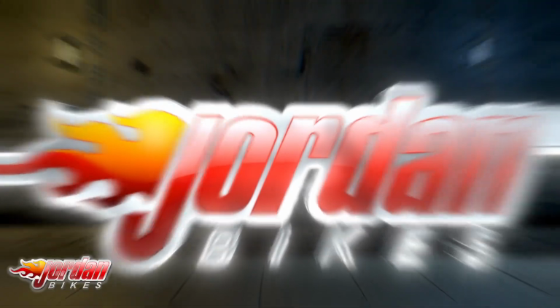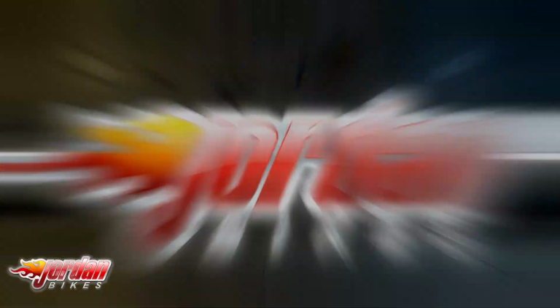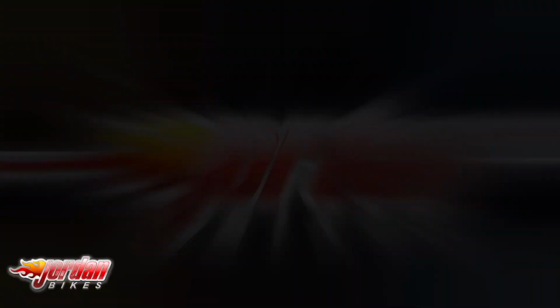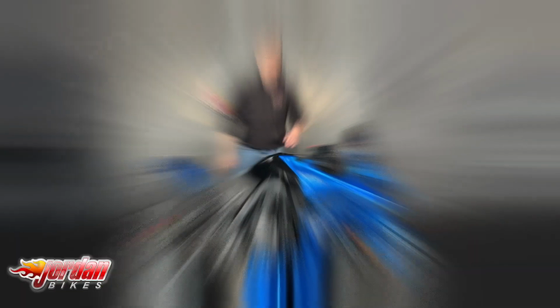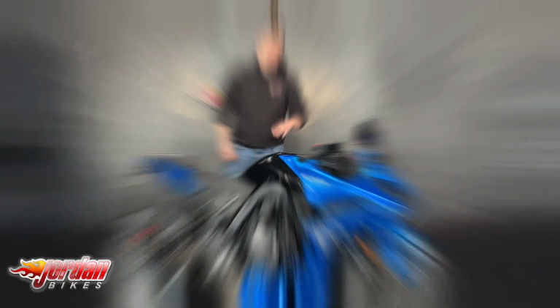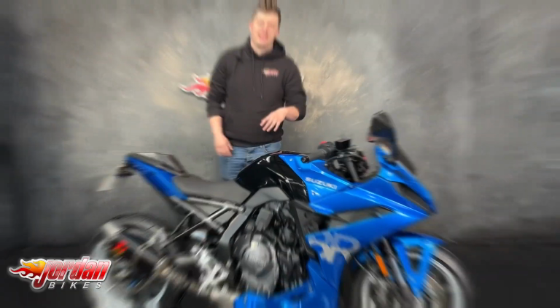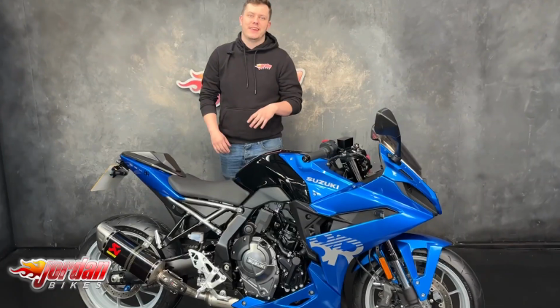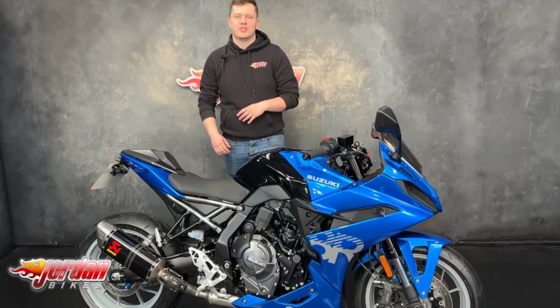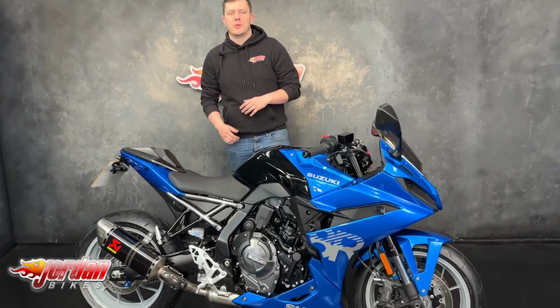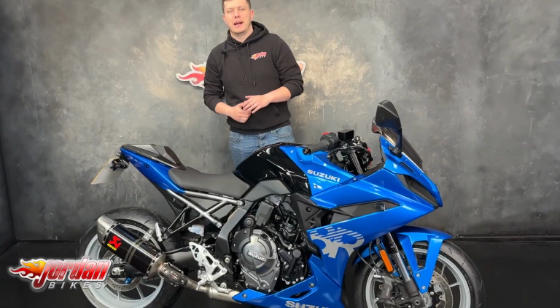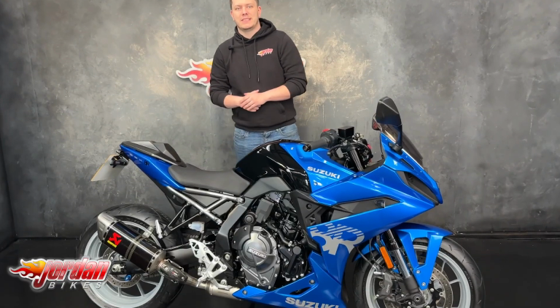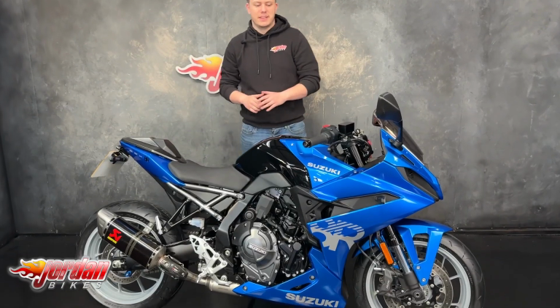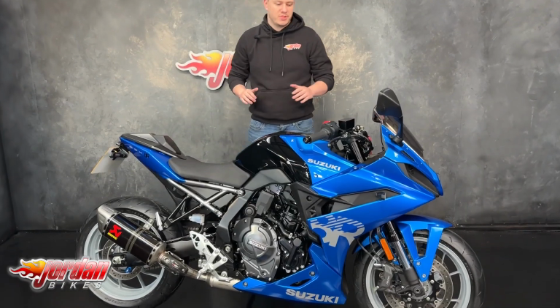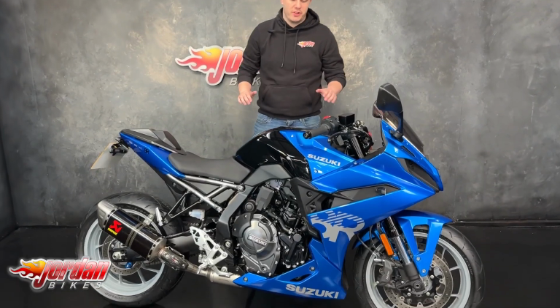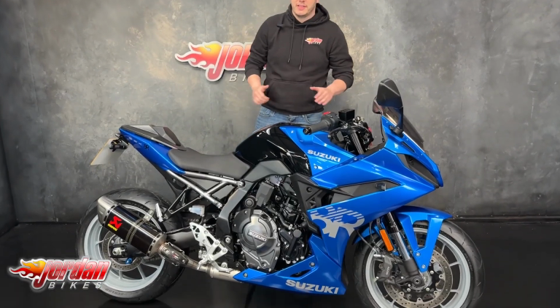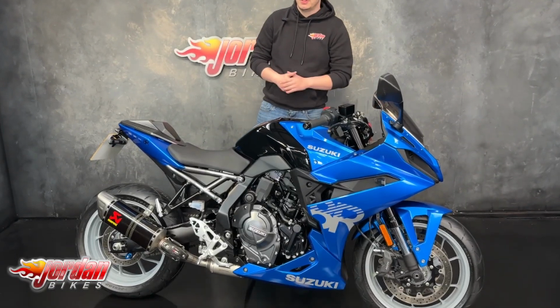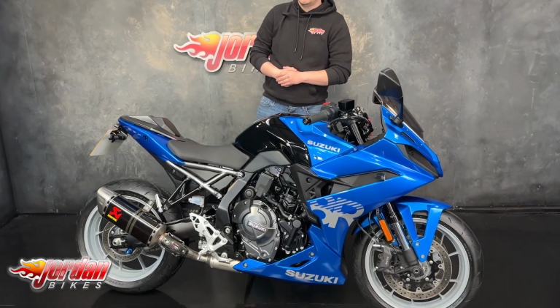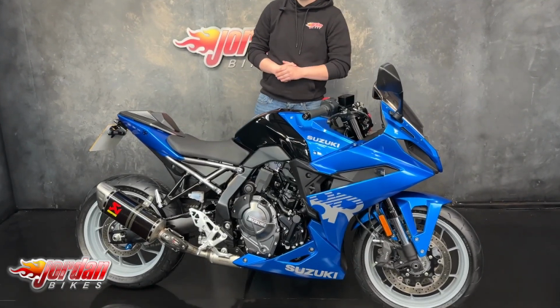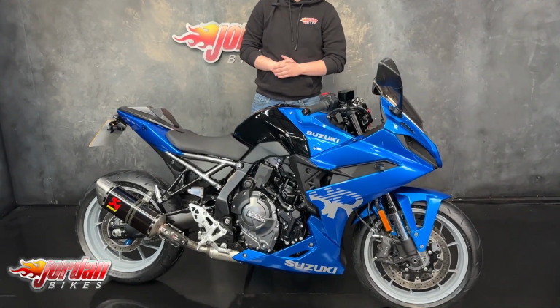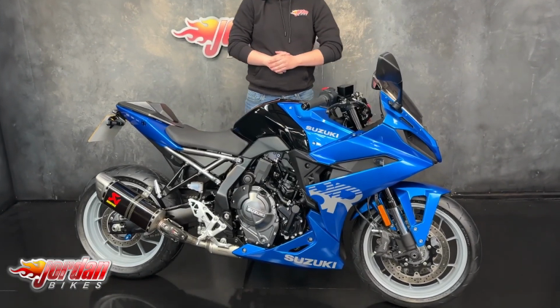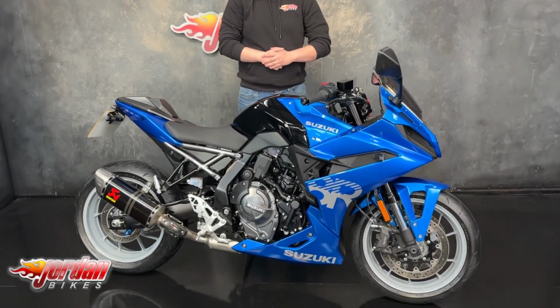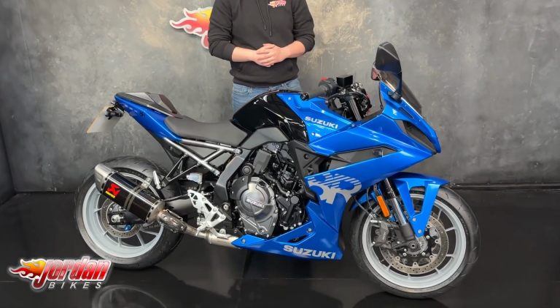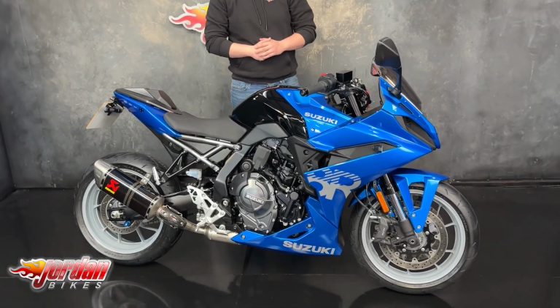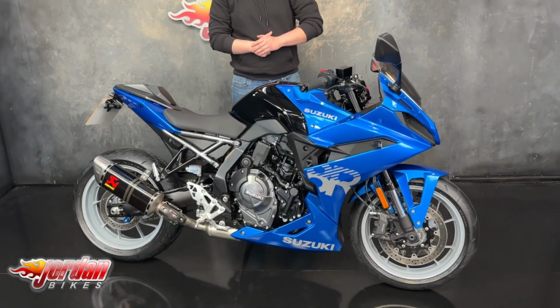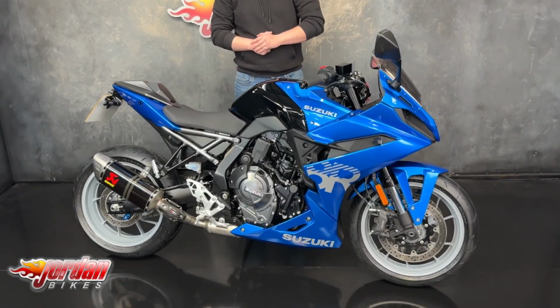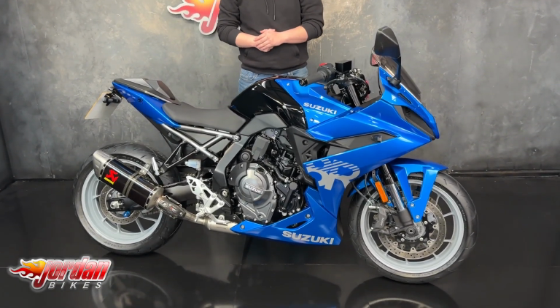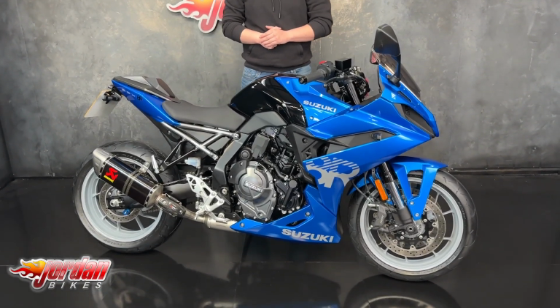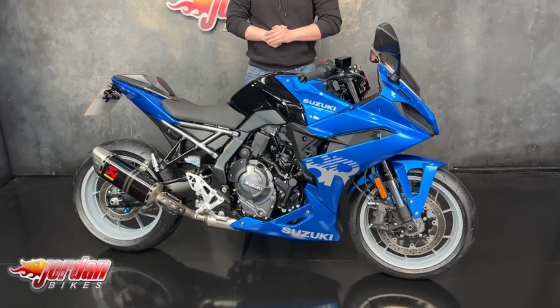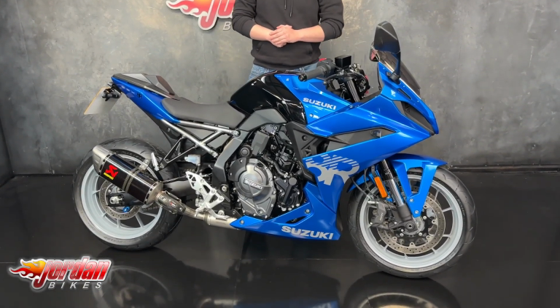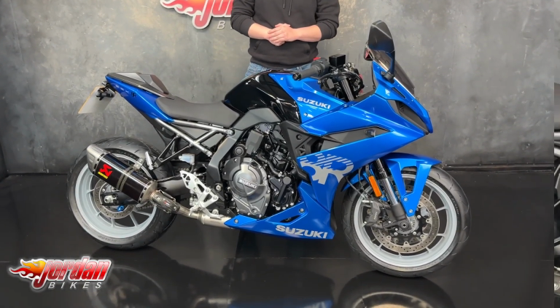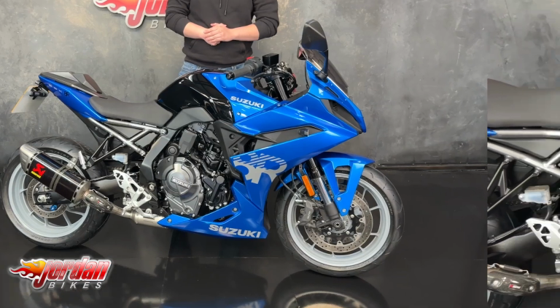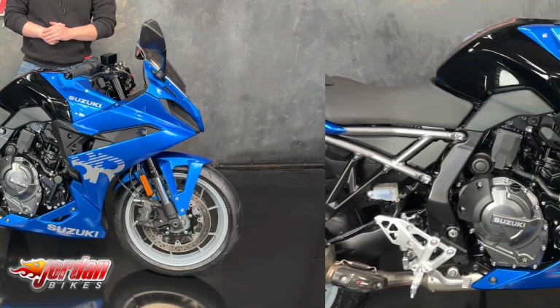Hi guys, it's Jake here at Jordan Bikes, and today I'll be showing you around this lovely Suzuki GSX-8S.